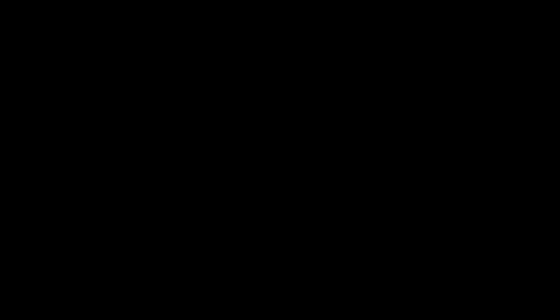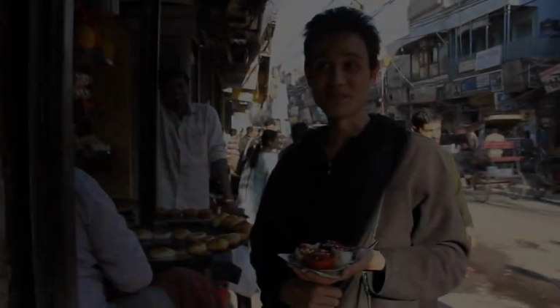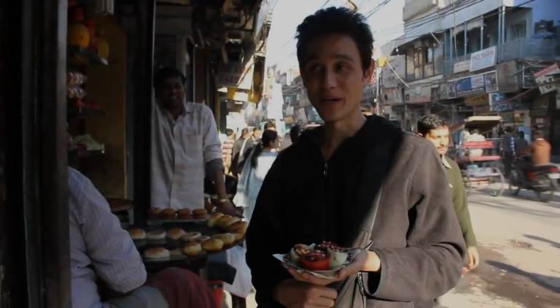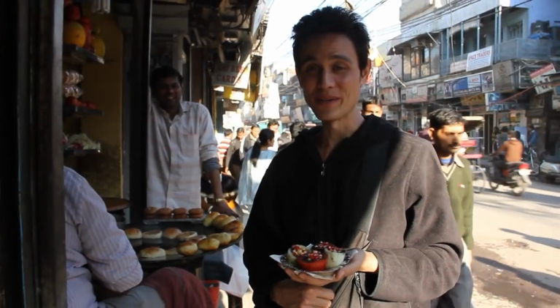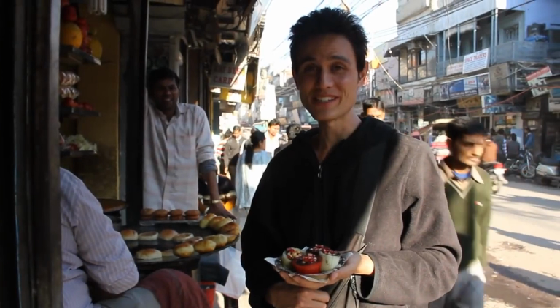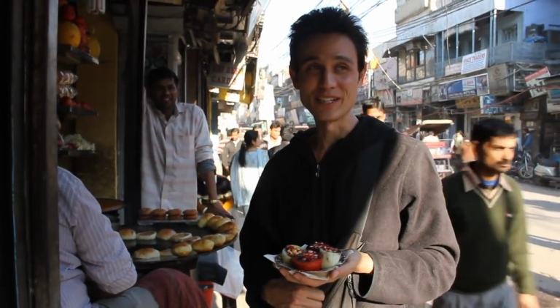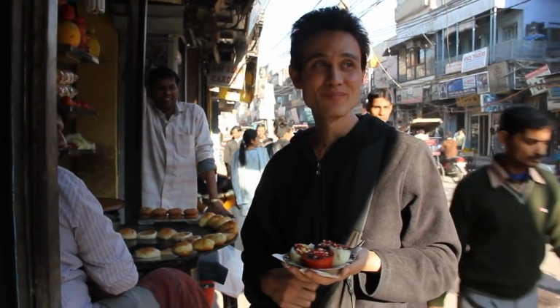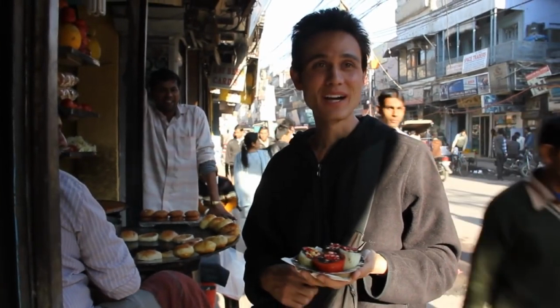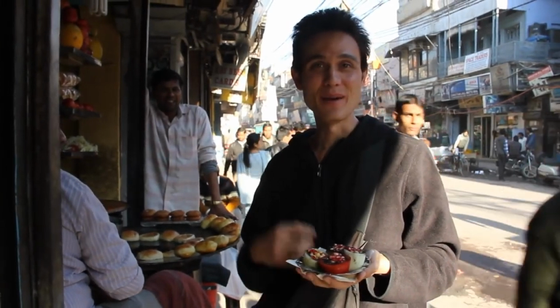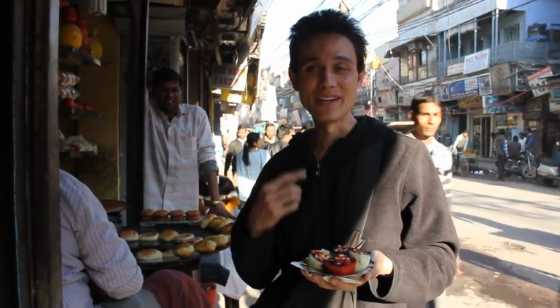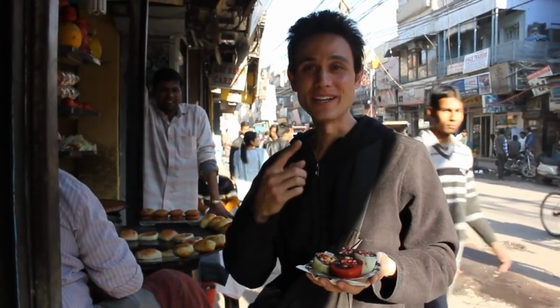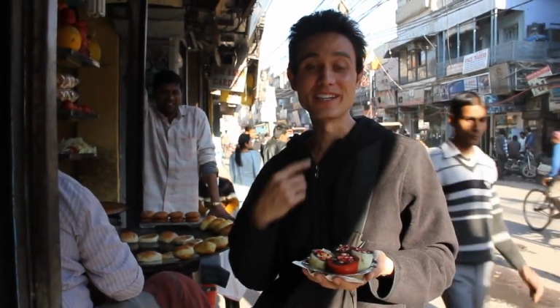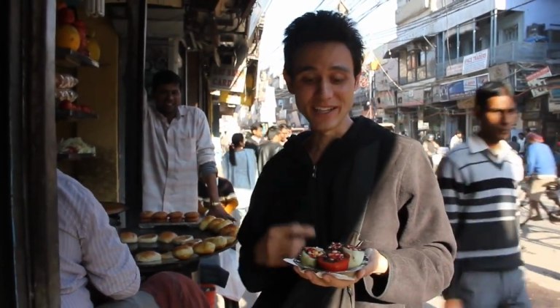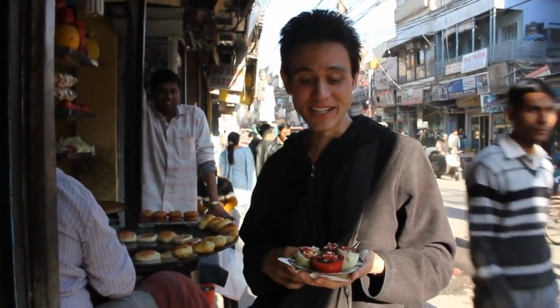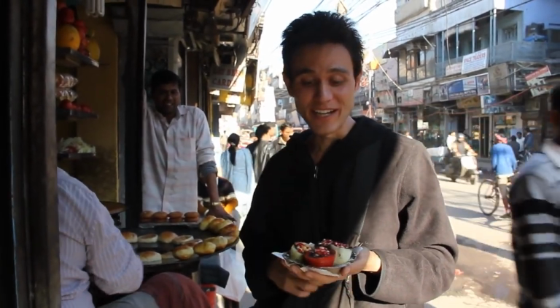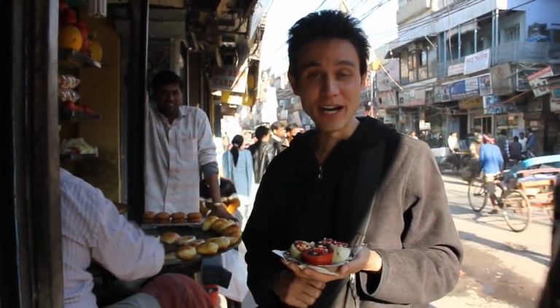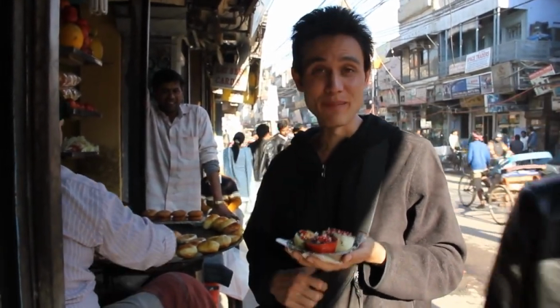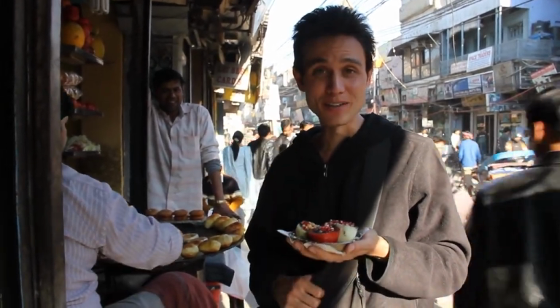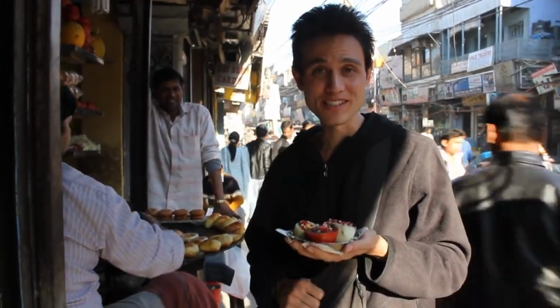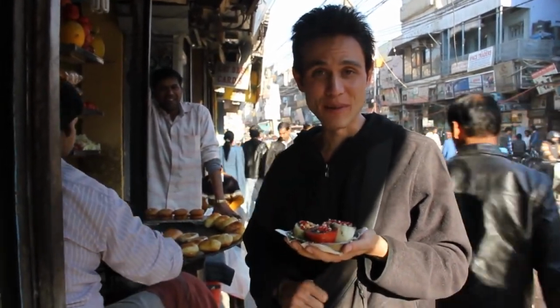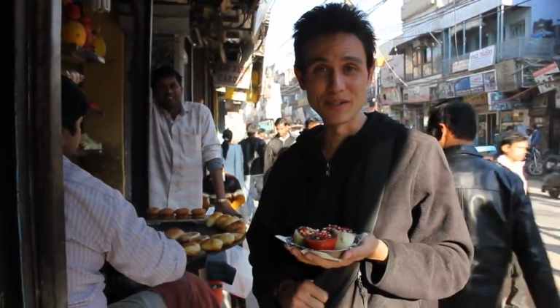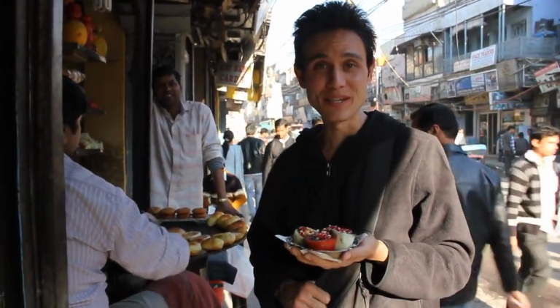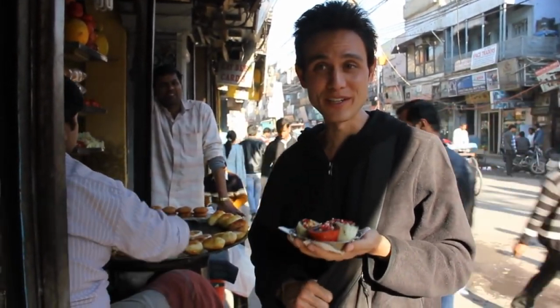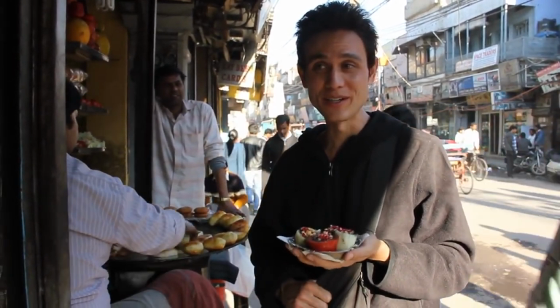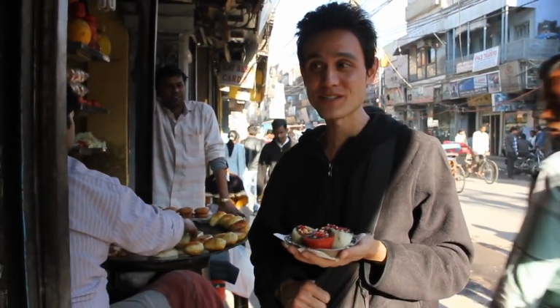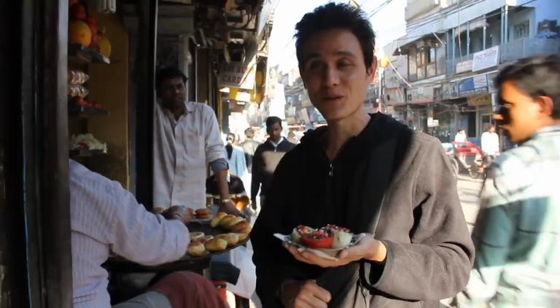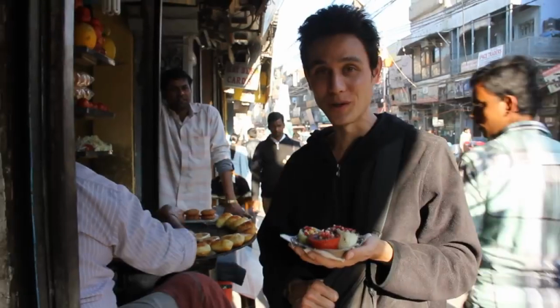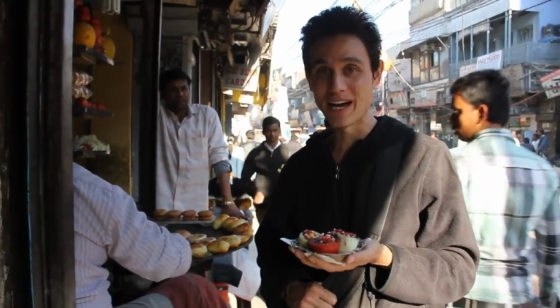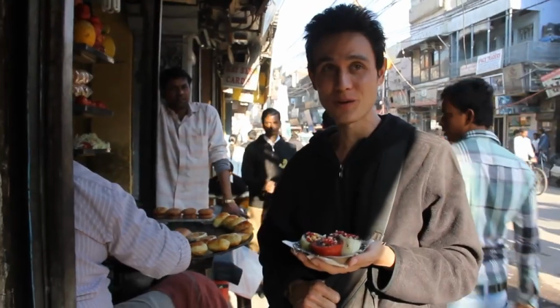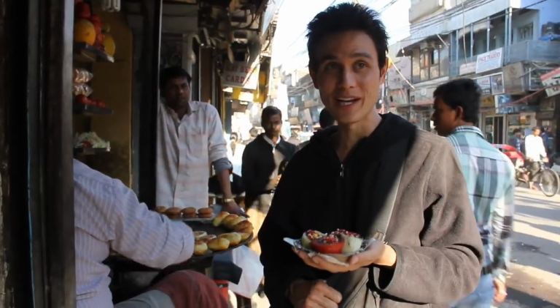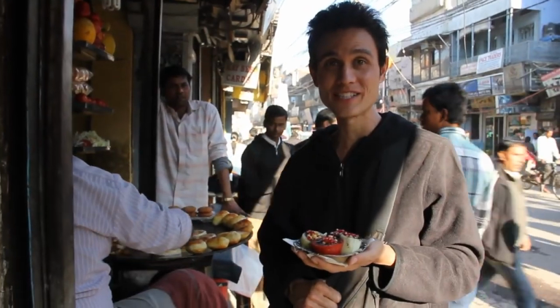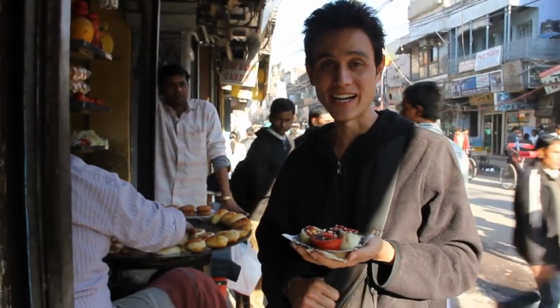Okay, it's Mark Queens here. I am in Delhi, India, and about to sample something known as Kulia Kulia Chat.